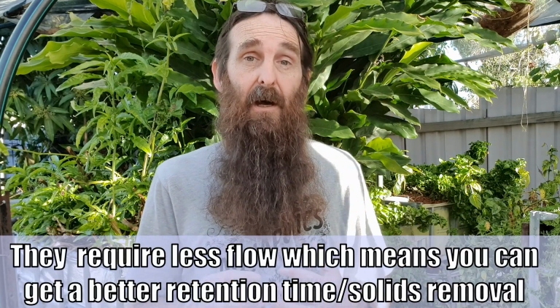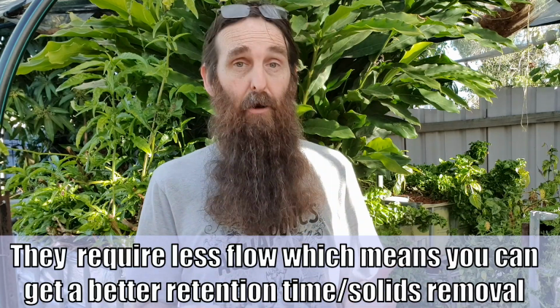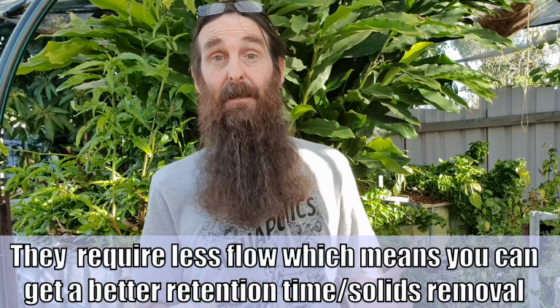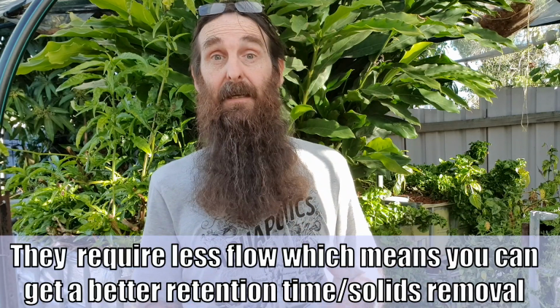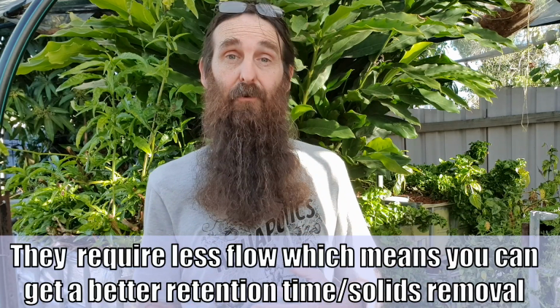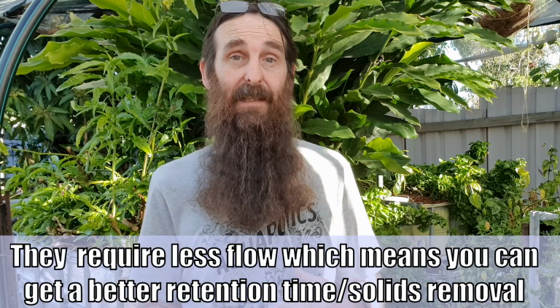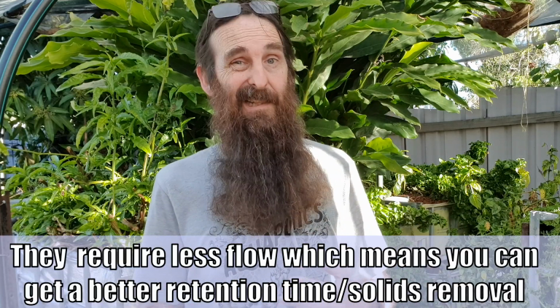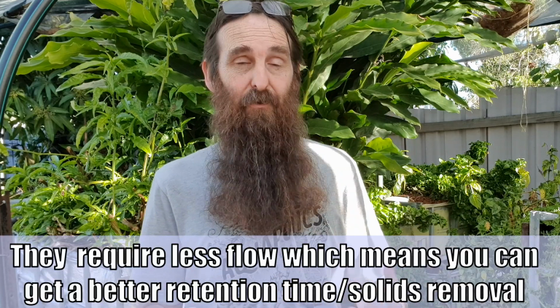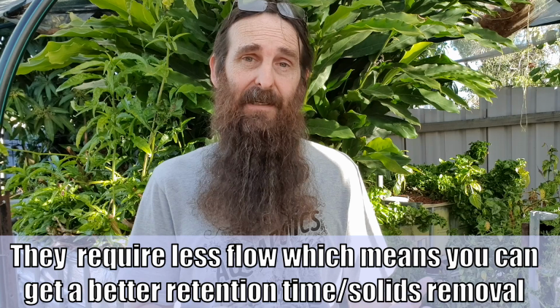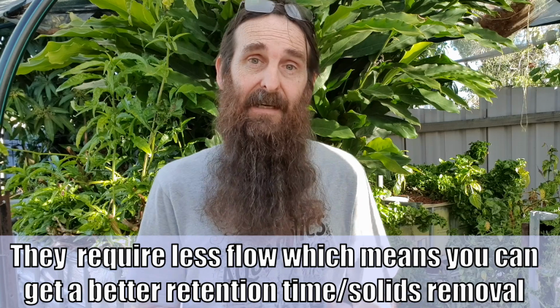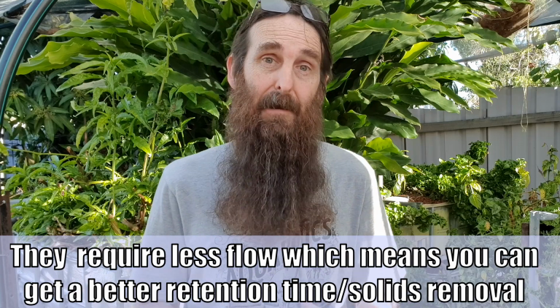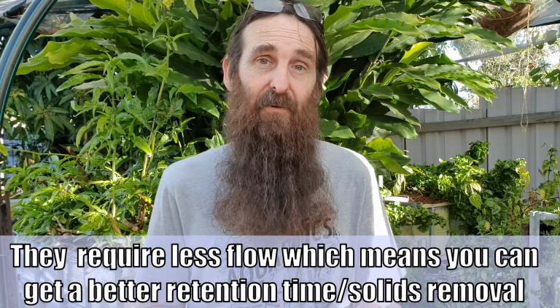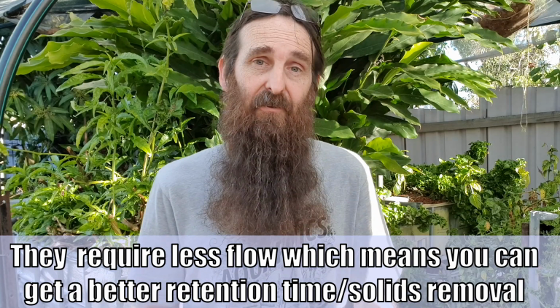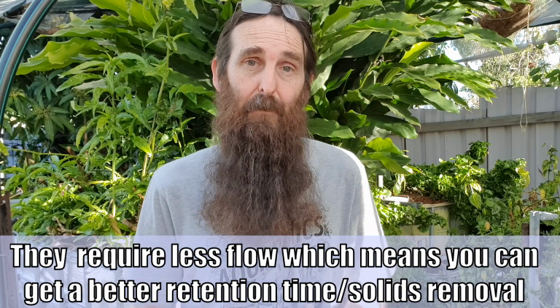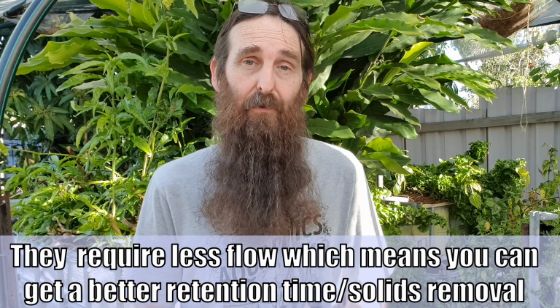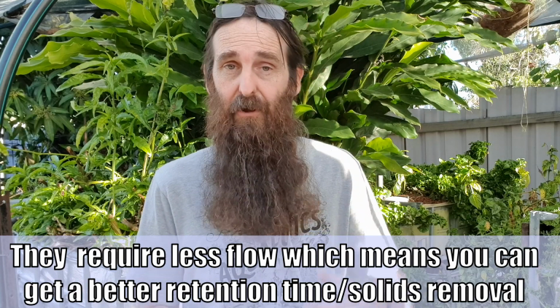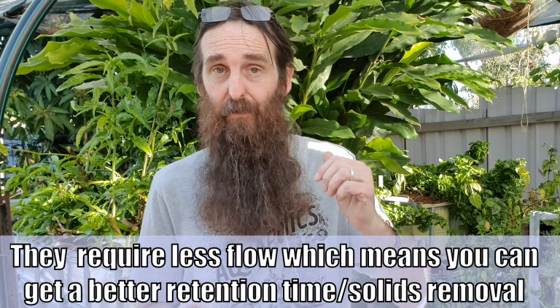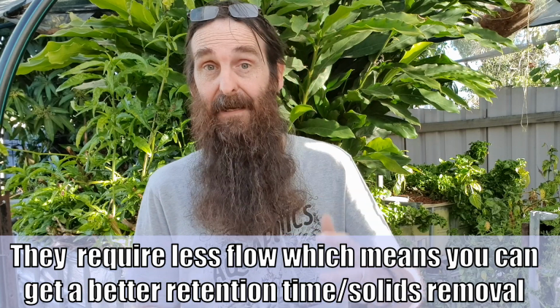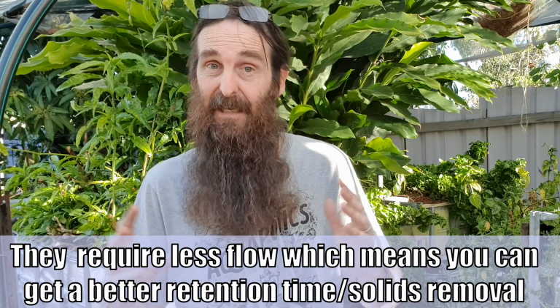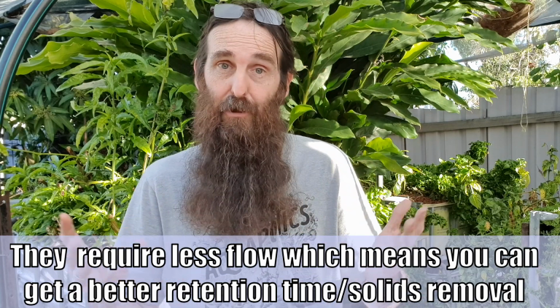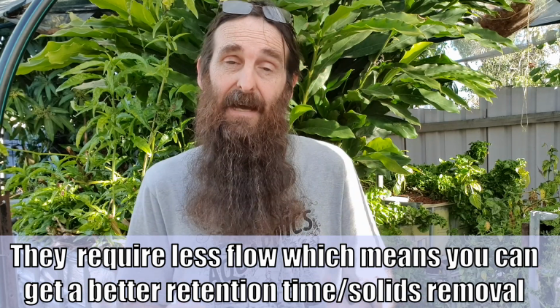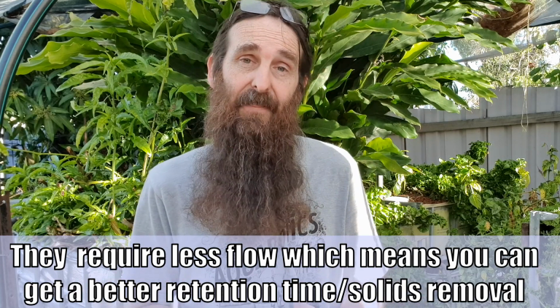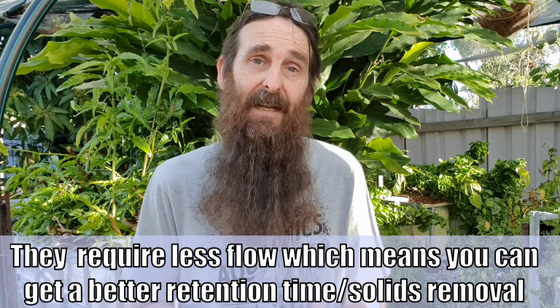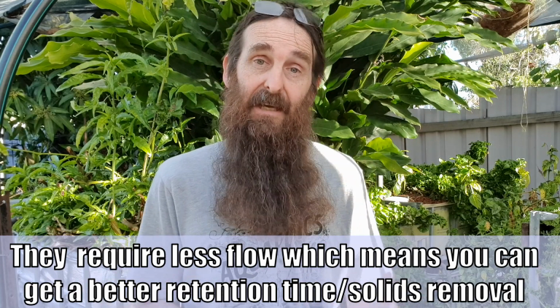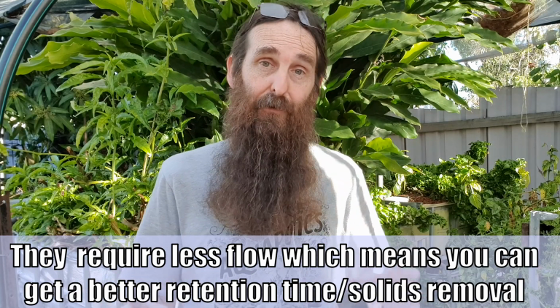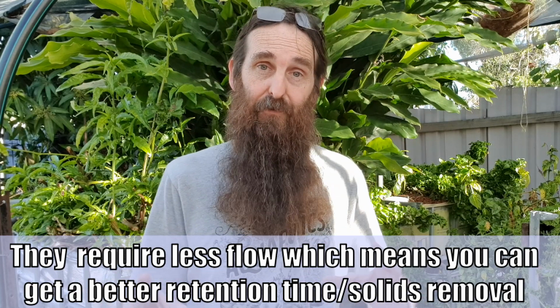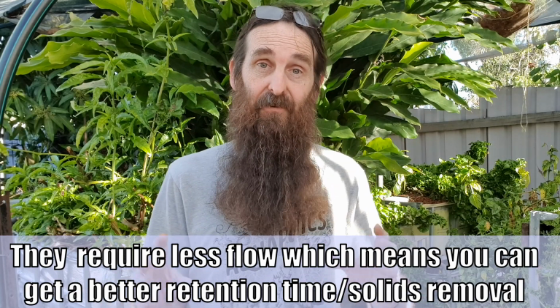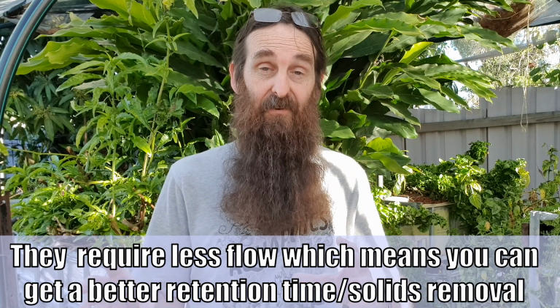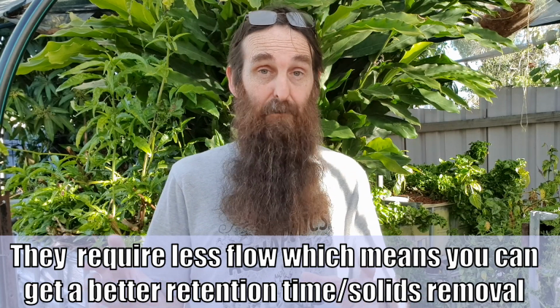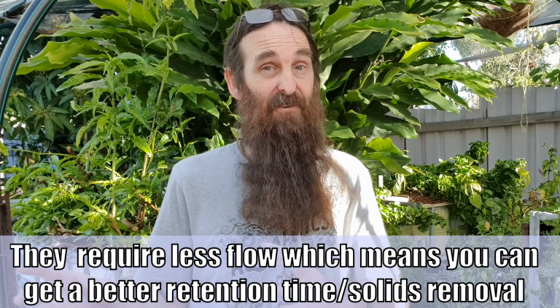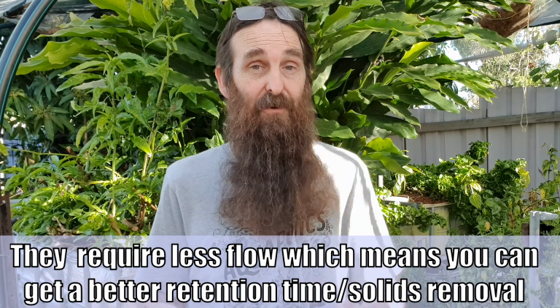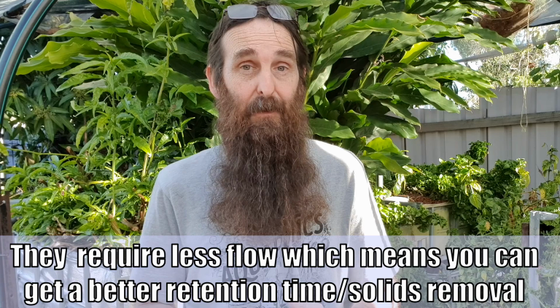I'll be installing at least one dual drain in an upcoming system build, so keep an eye out for that if you're interested to see my take on it.